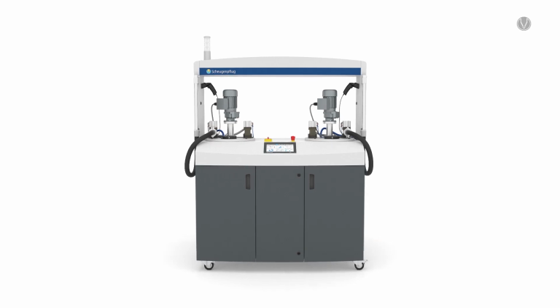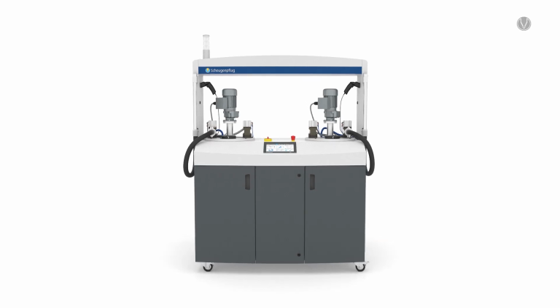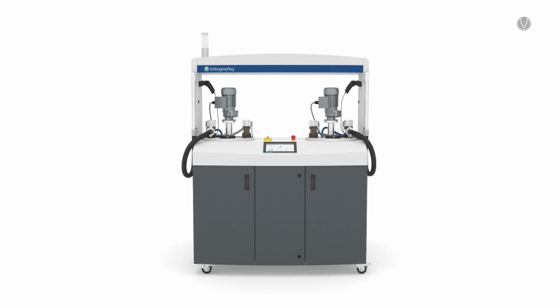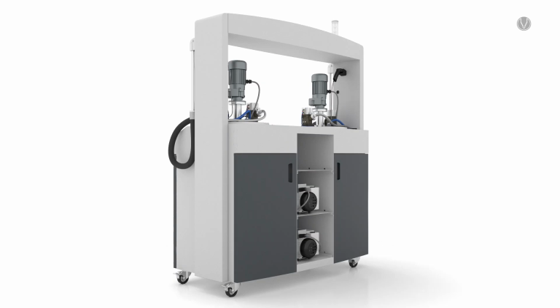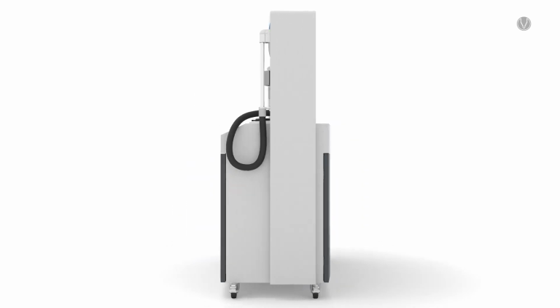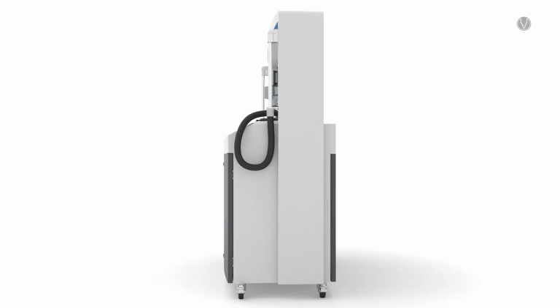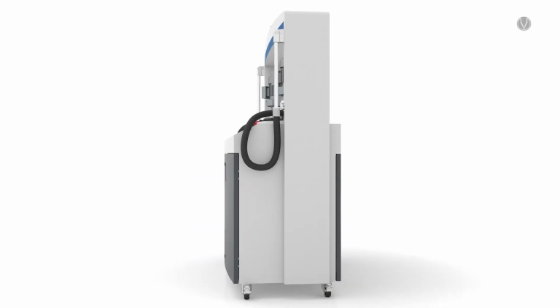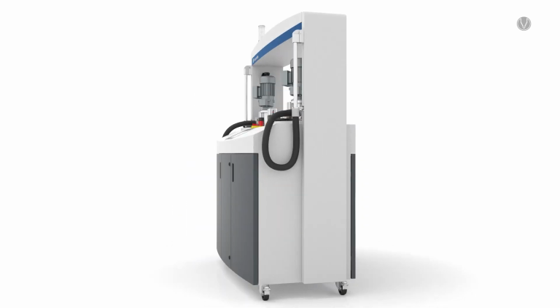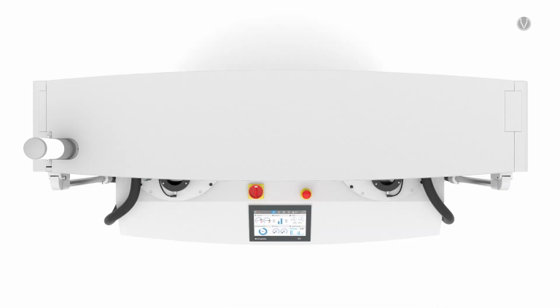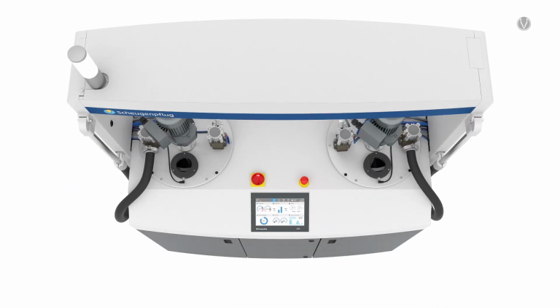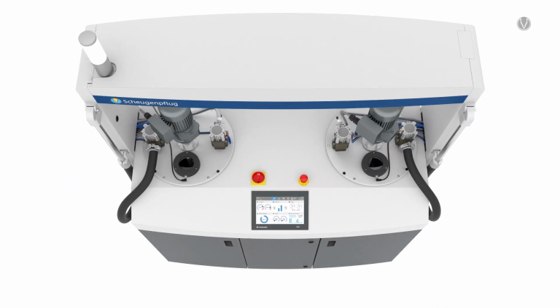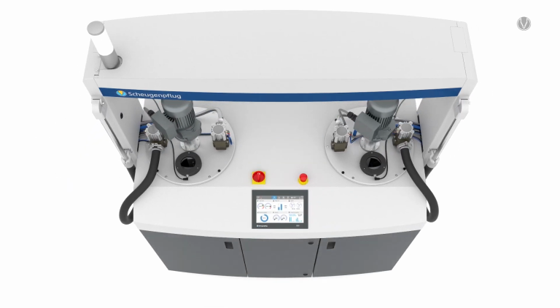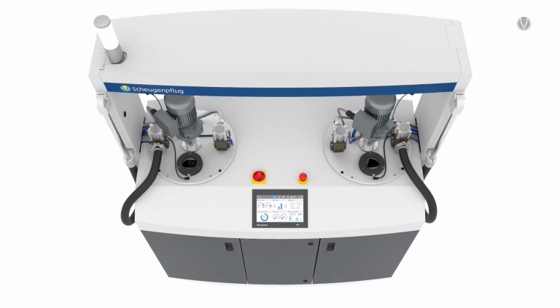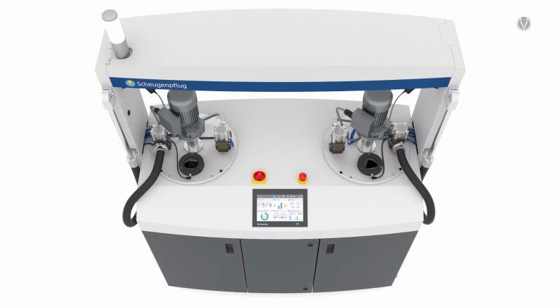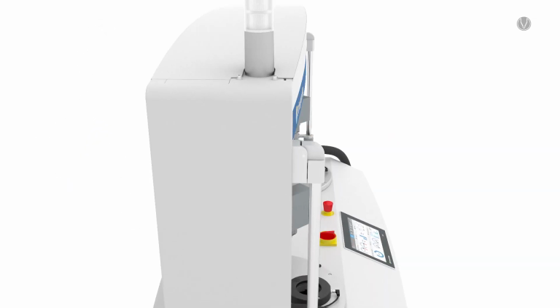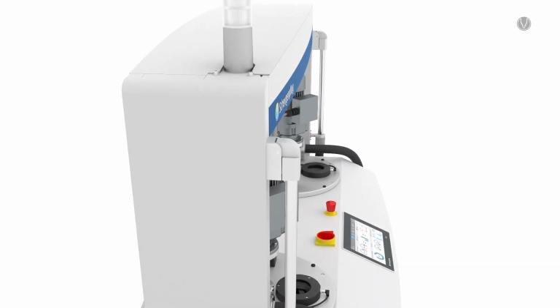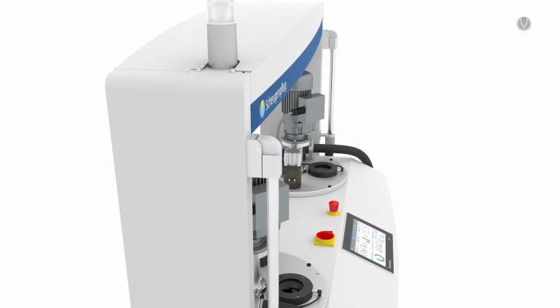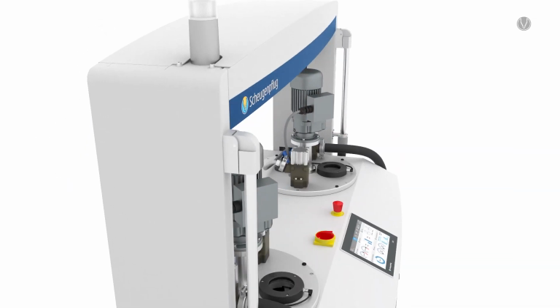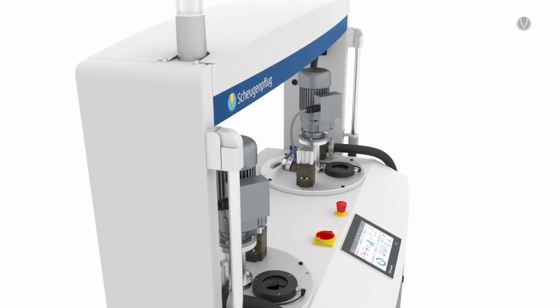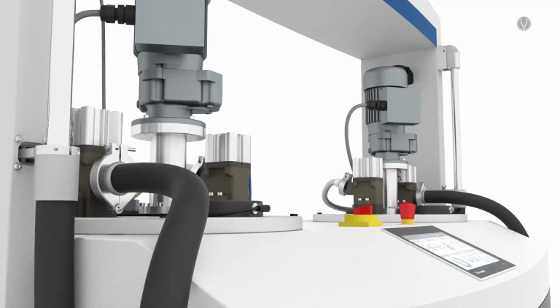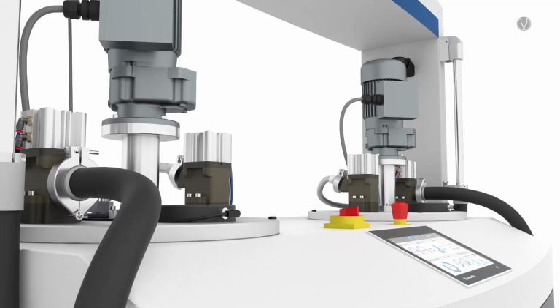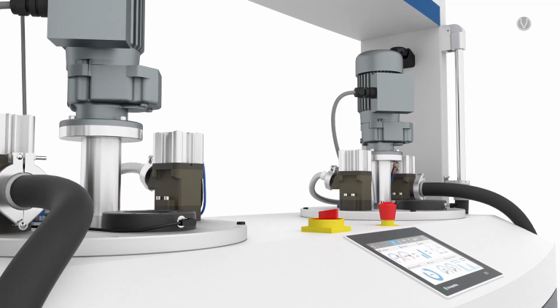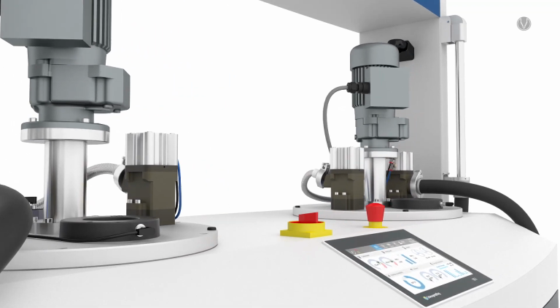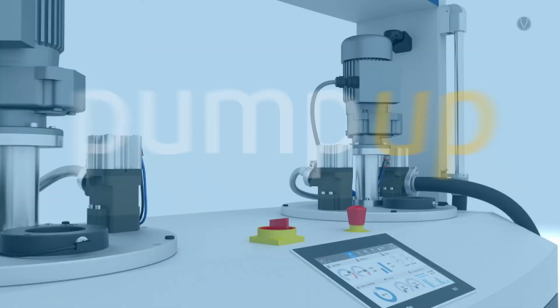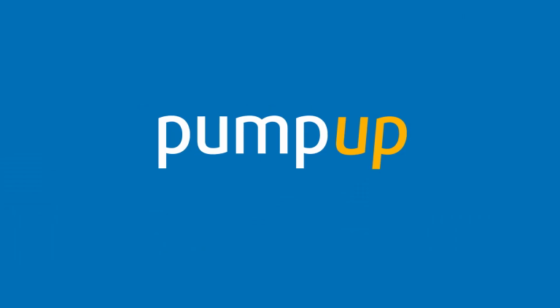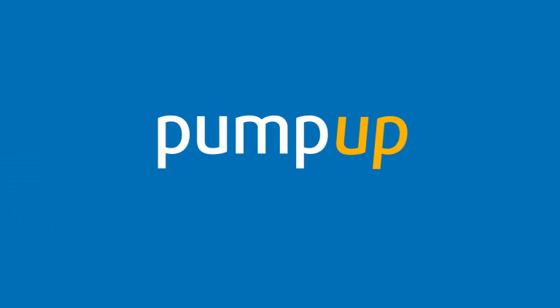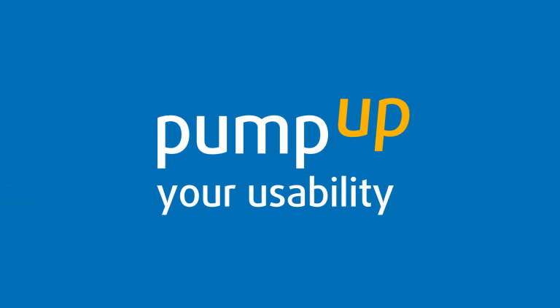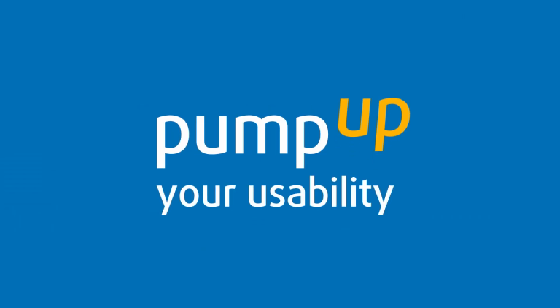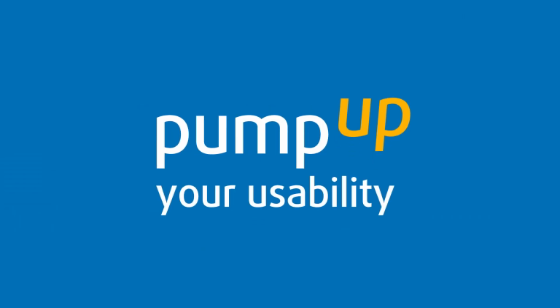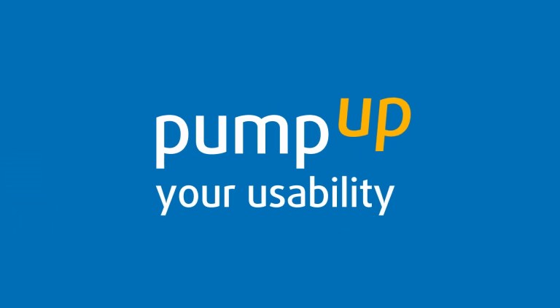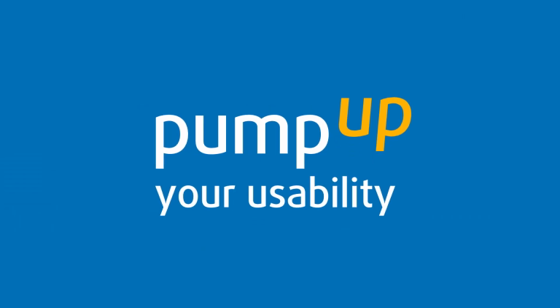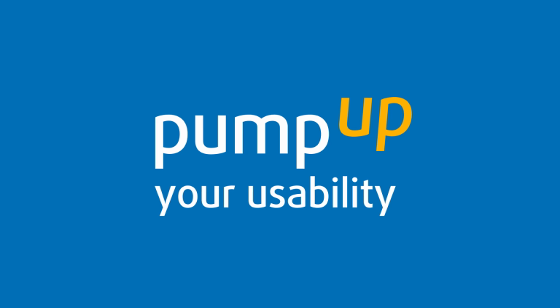Clear. Streamlined. Powerful. Pump up your usability.